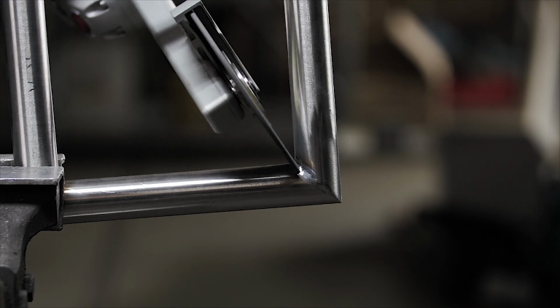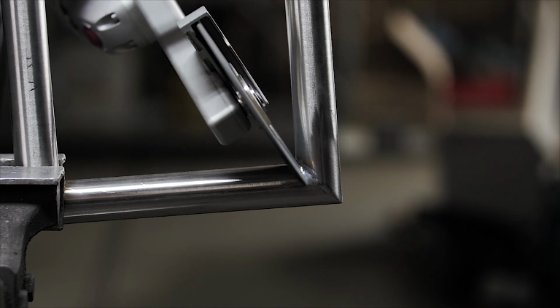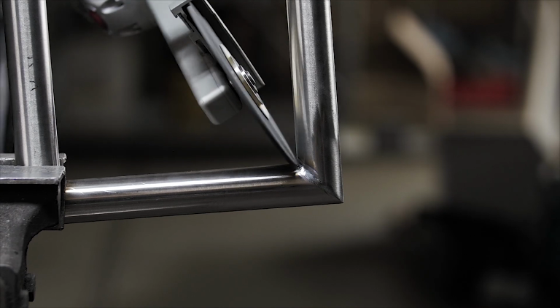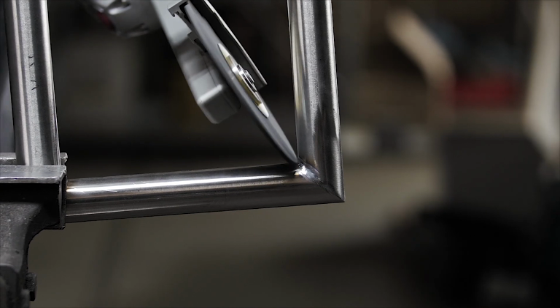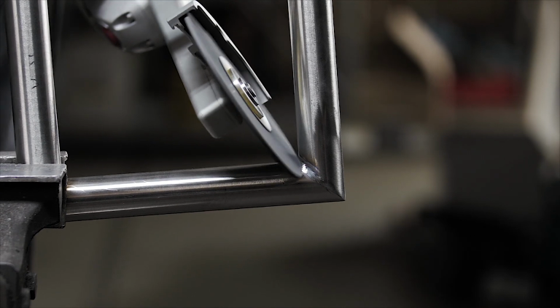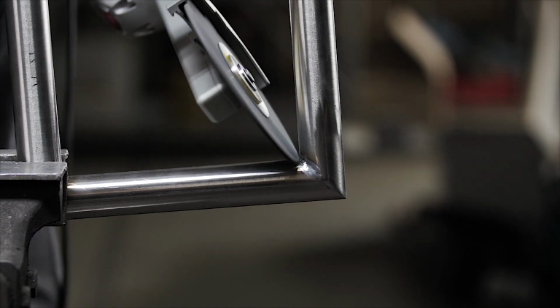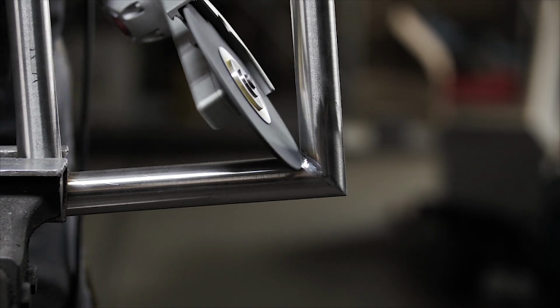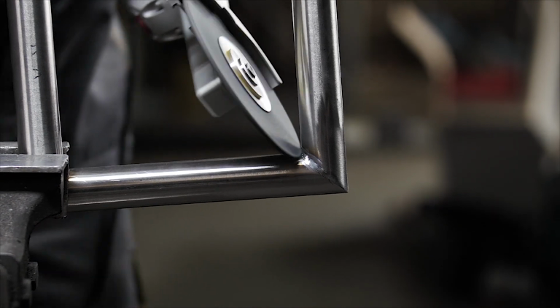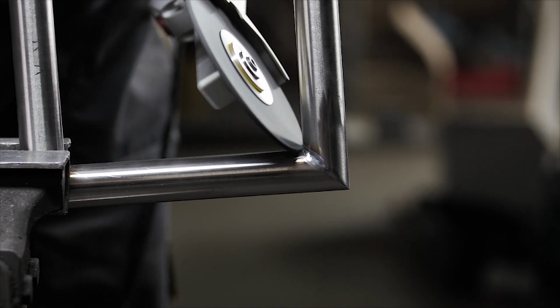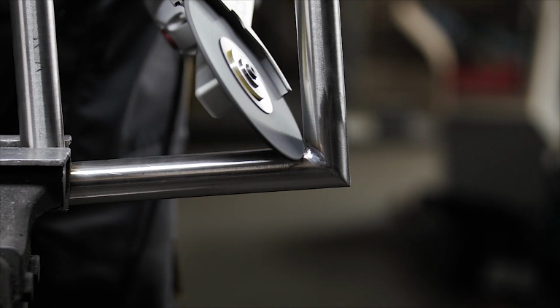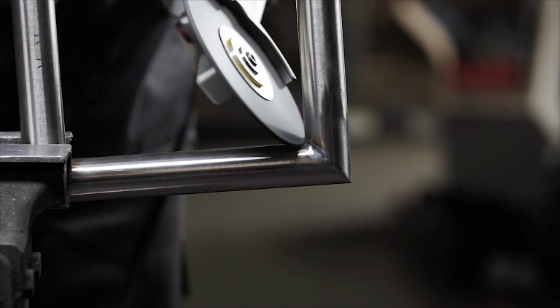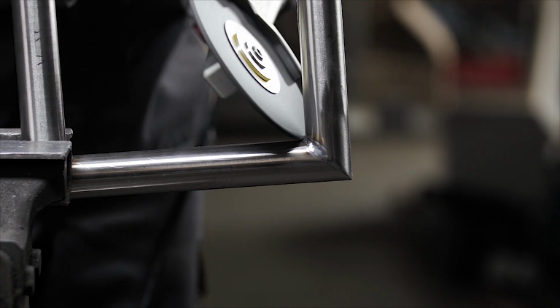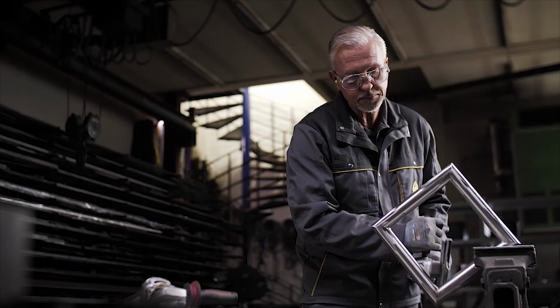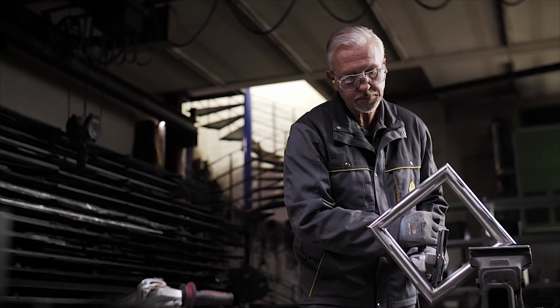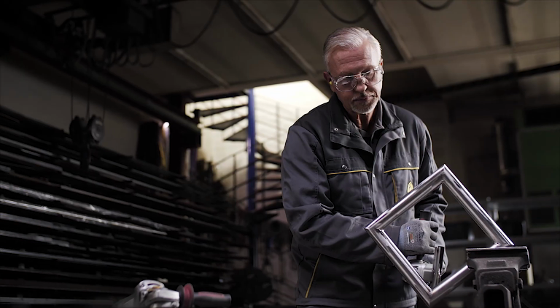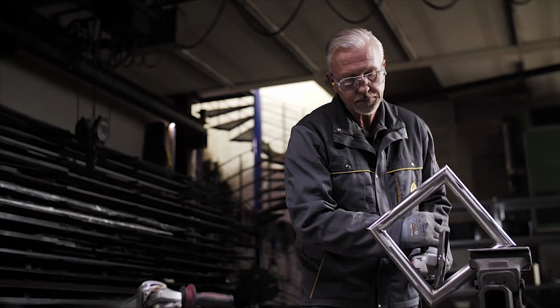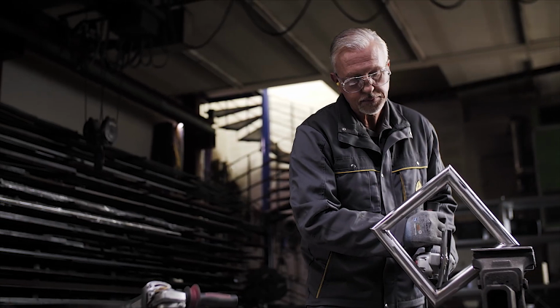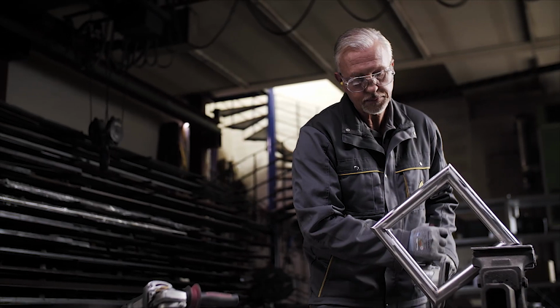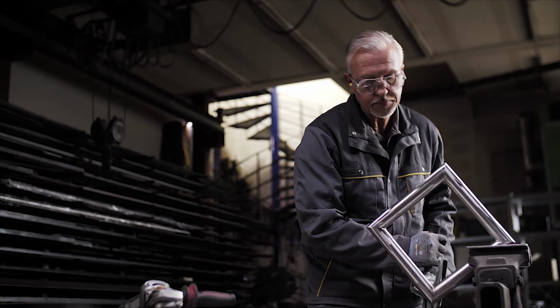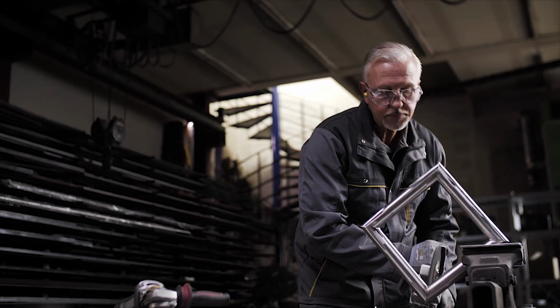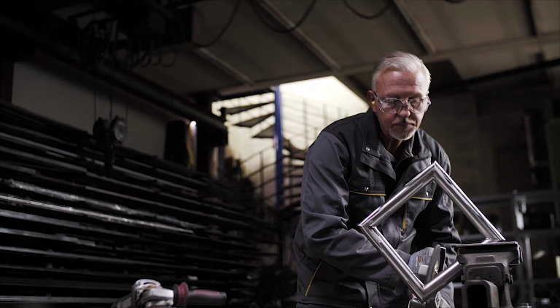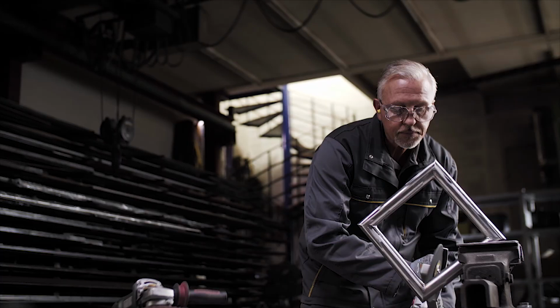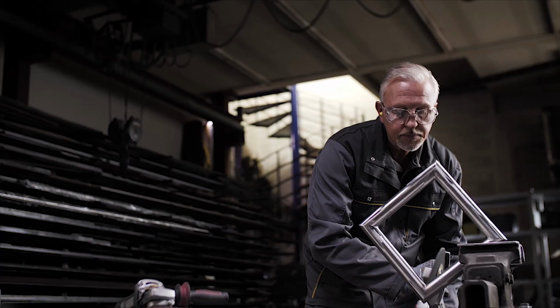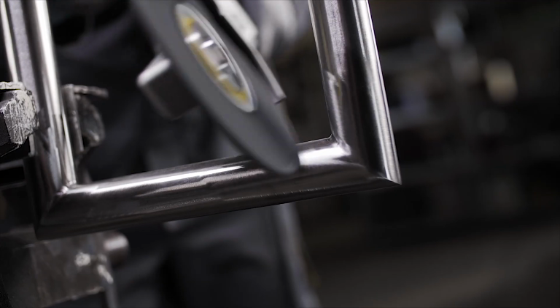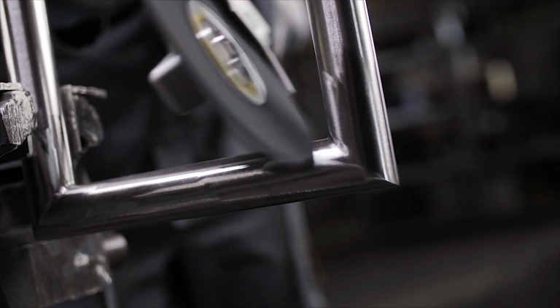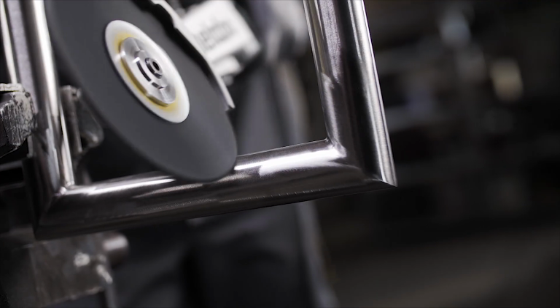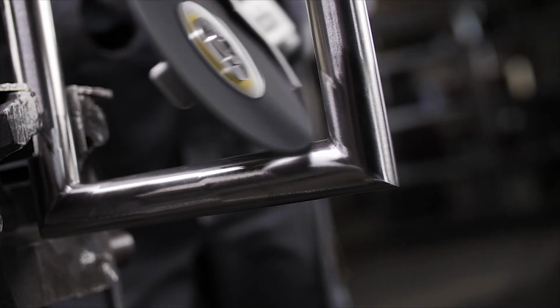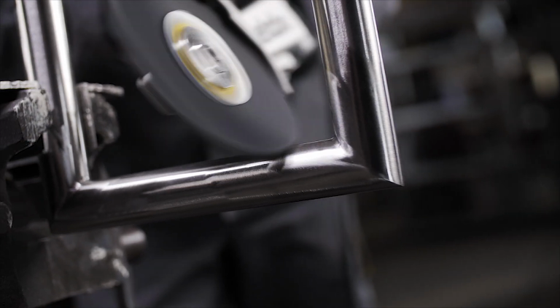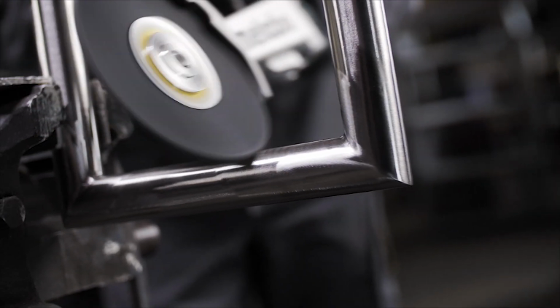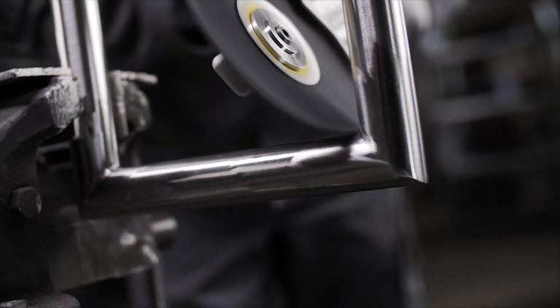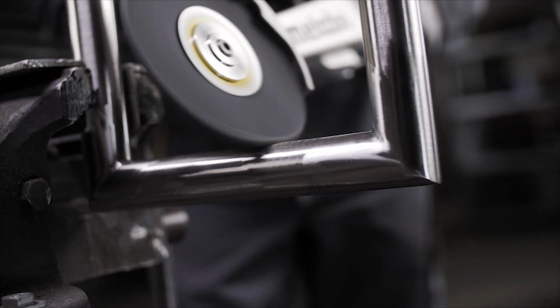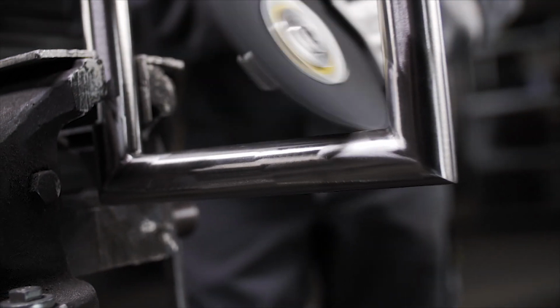Work on the weld itself just to blend the weld and then to take the heat marks, using the tool coming backwards and forwards.